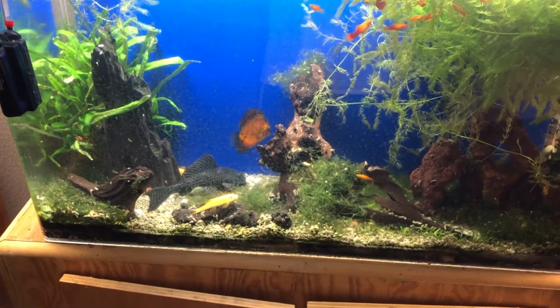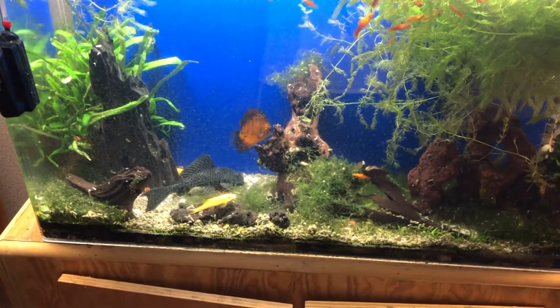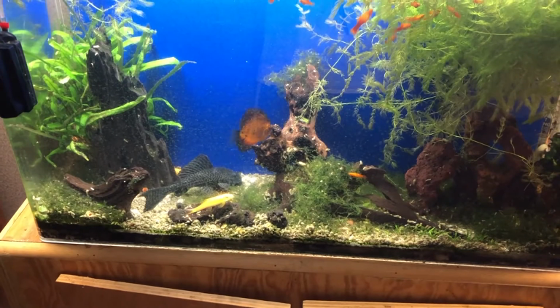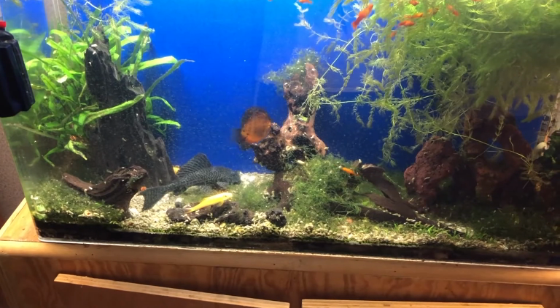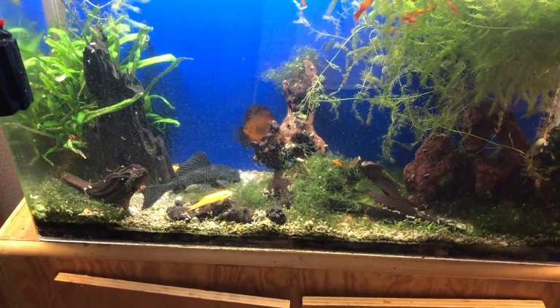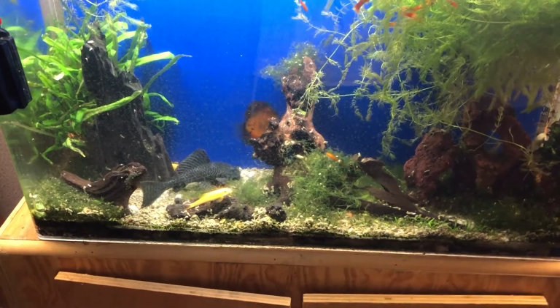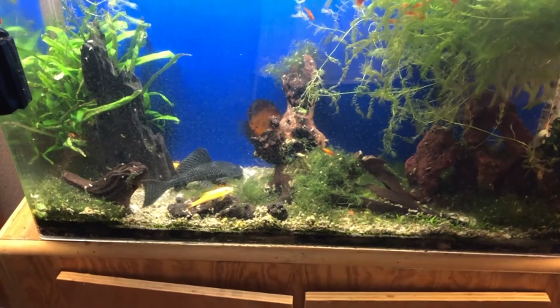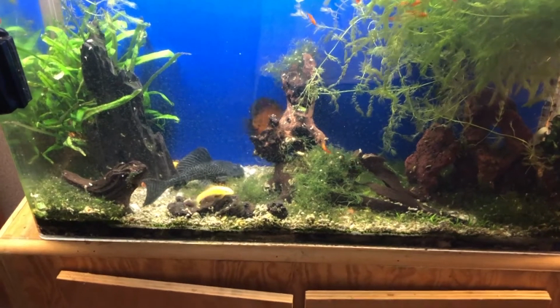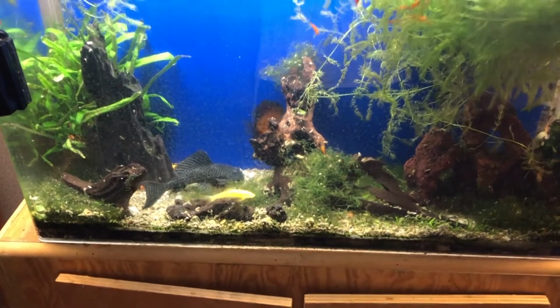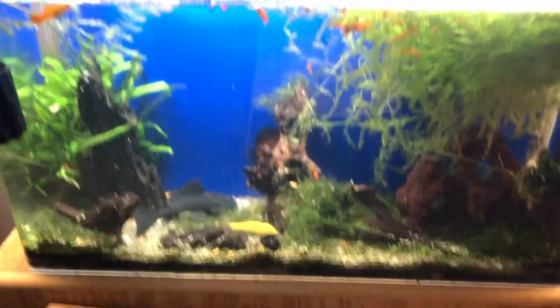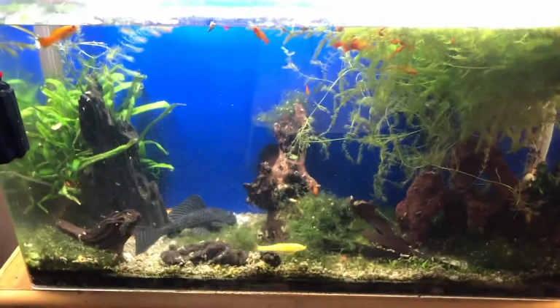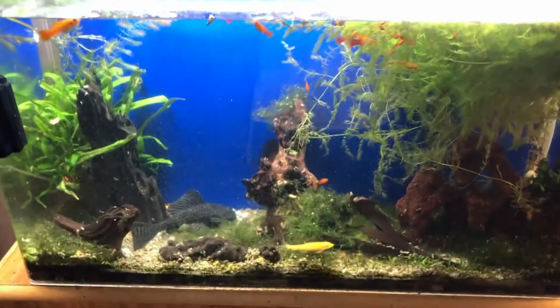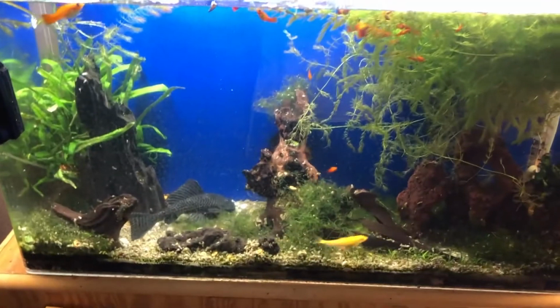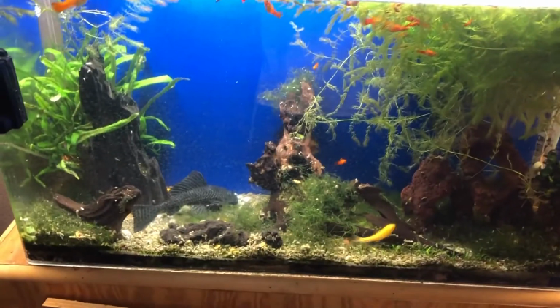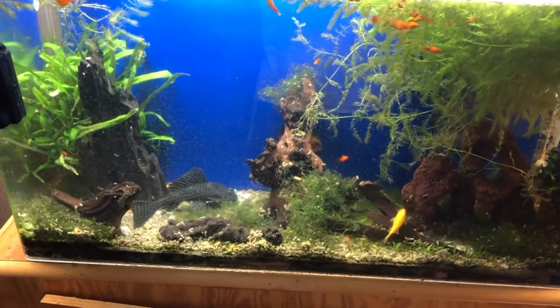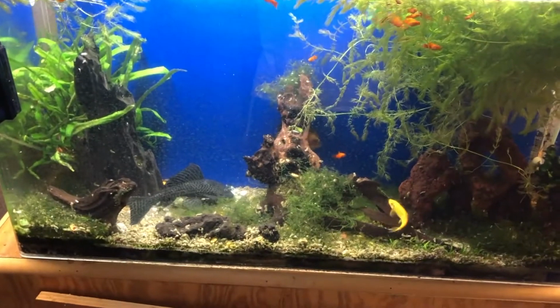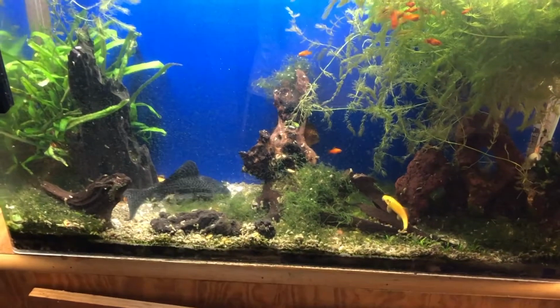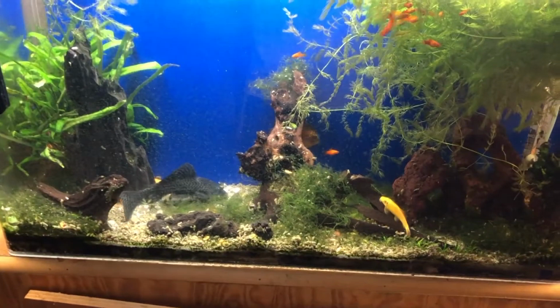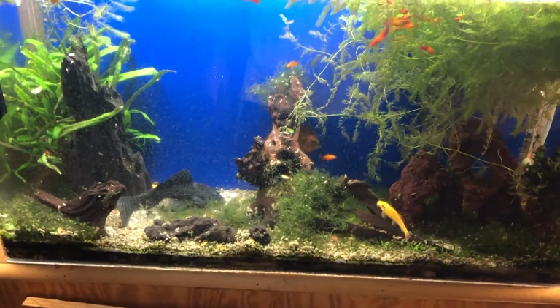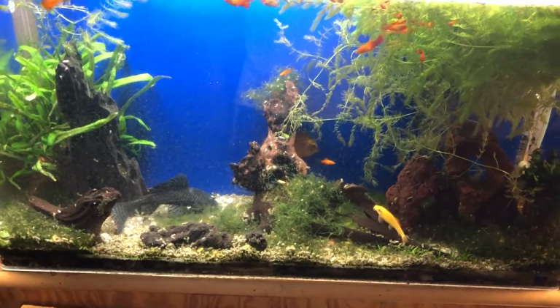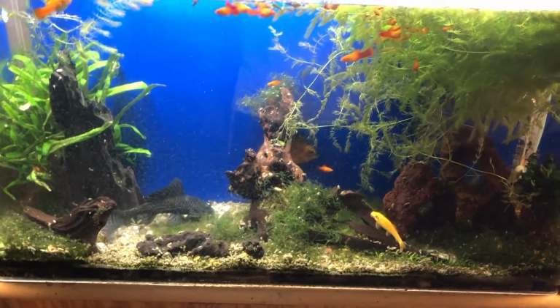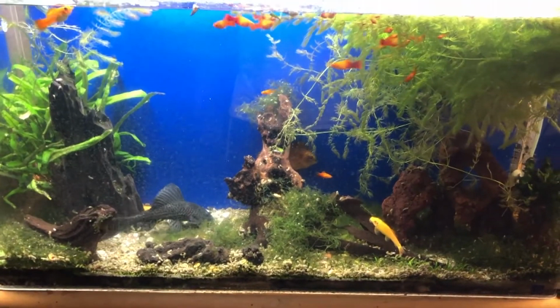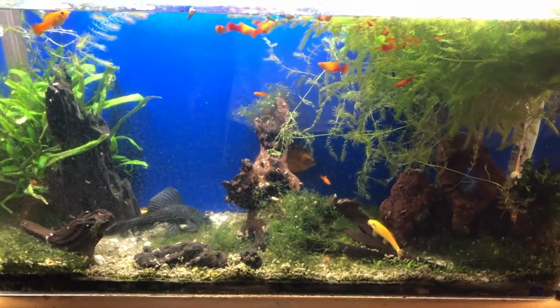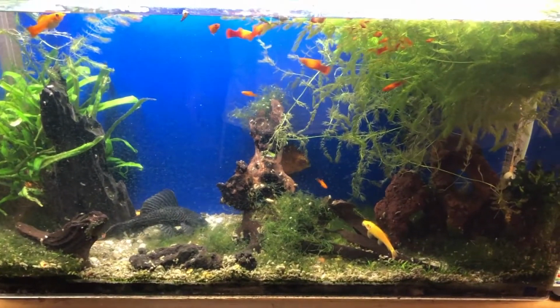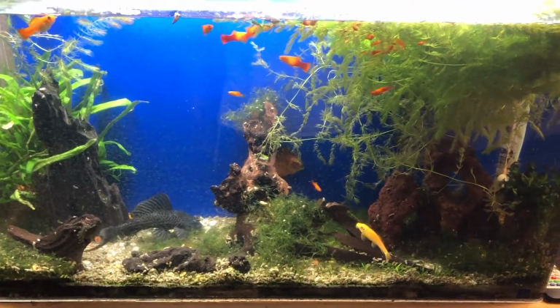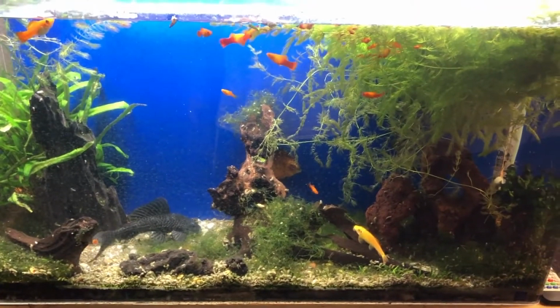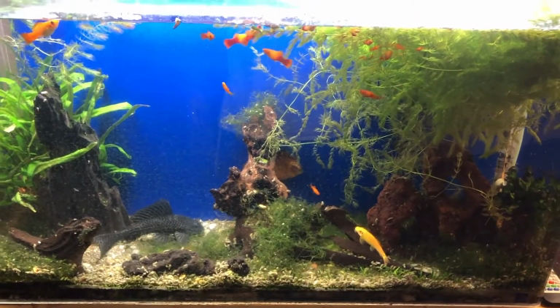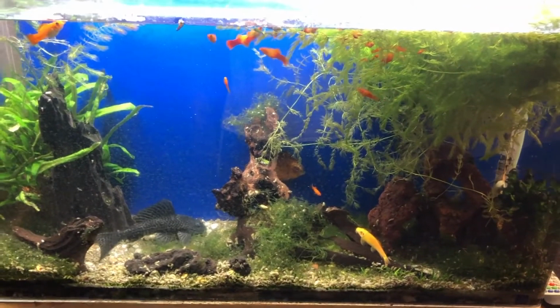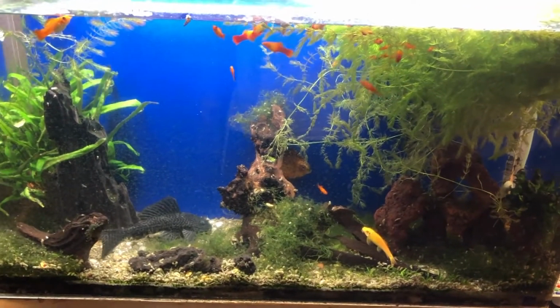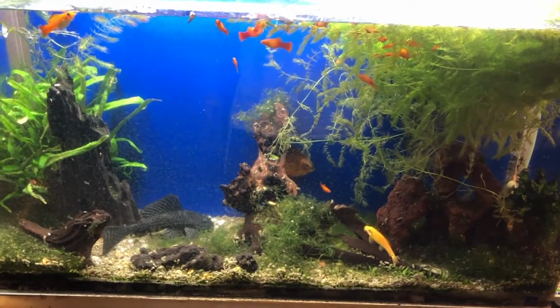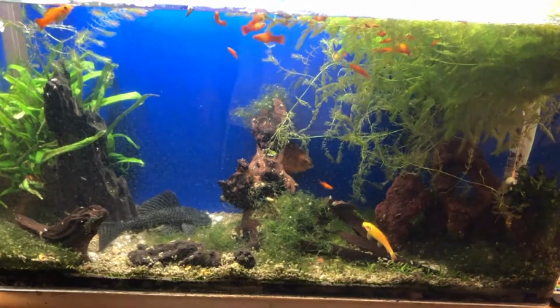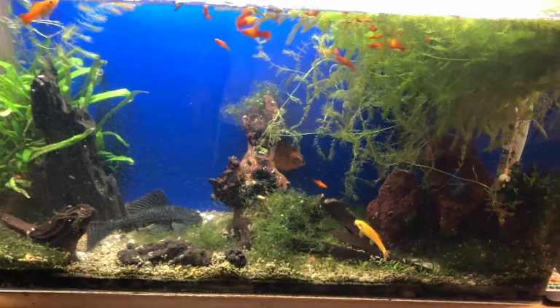Hey Tankmates, Wes with Divine Aquariums, bringing you another COVID-19 update.